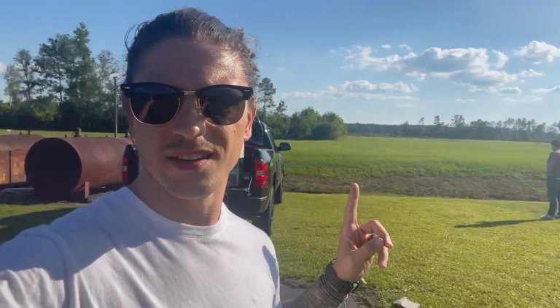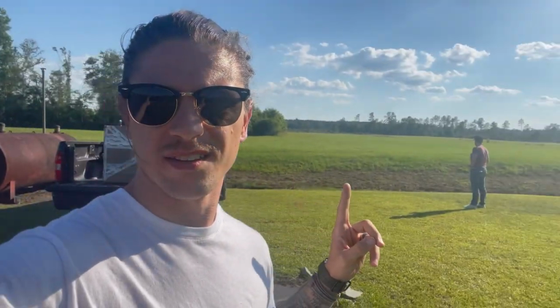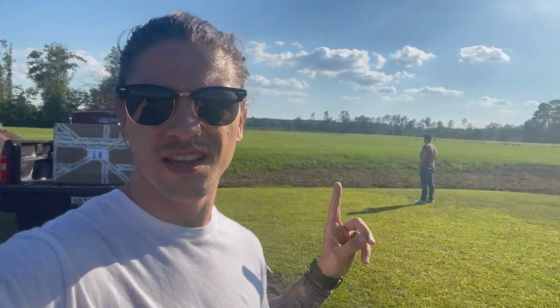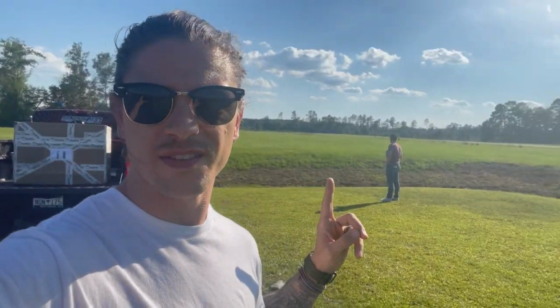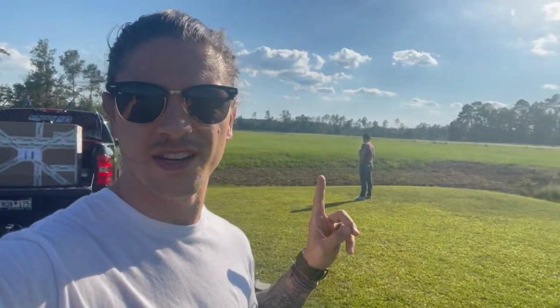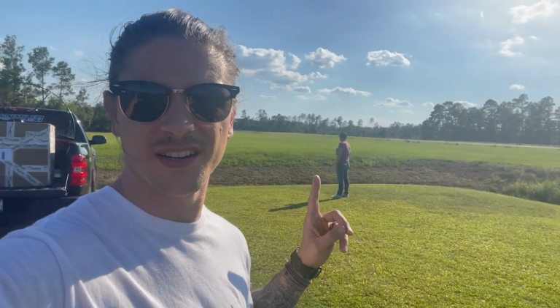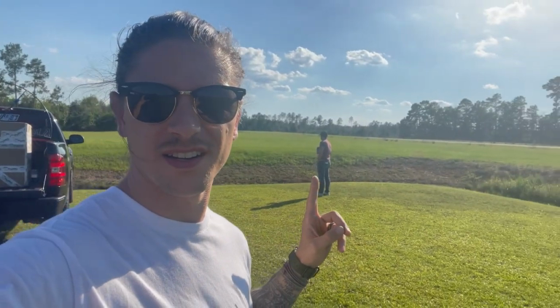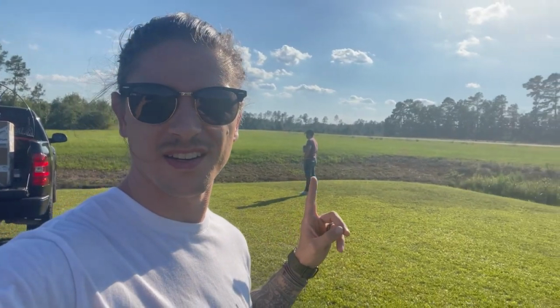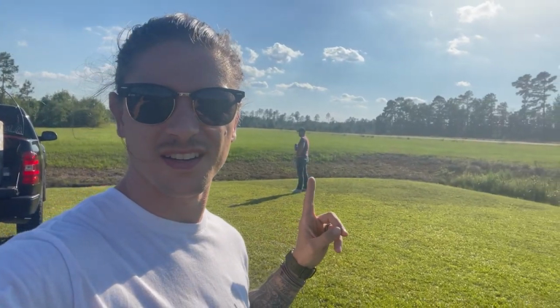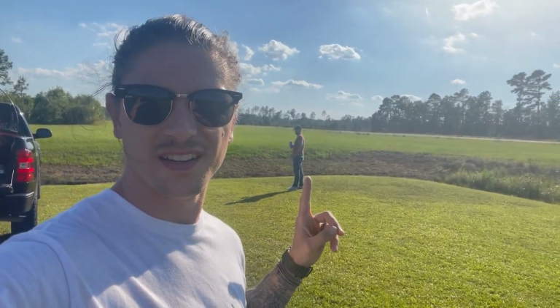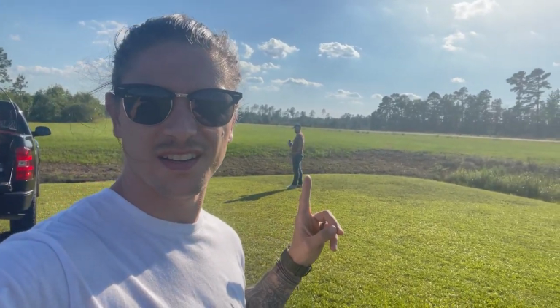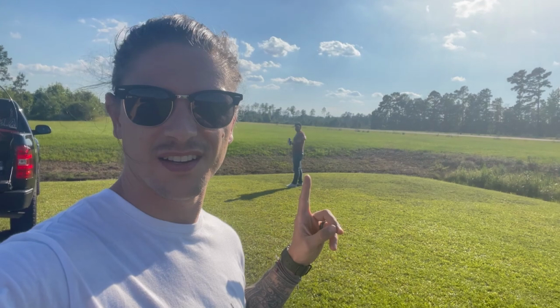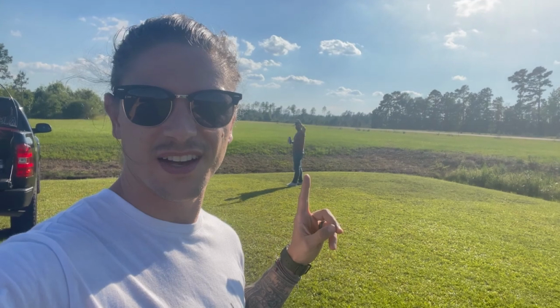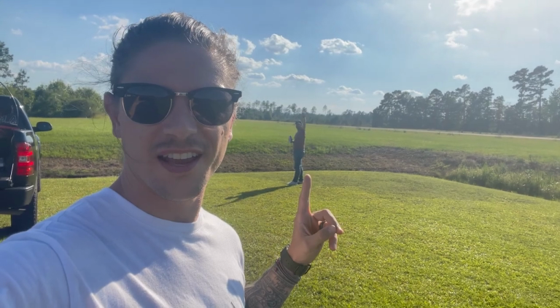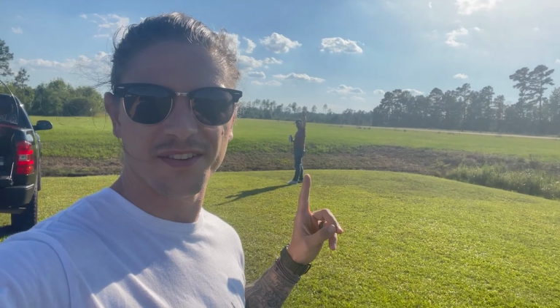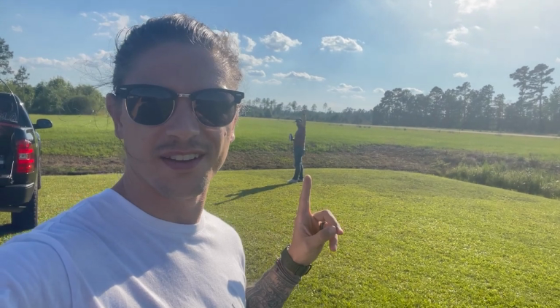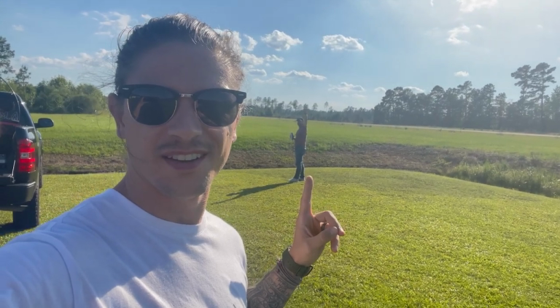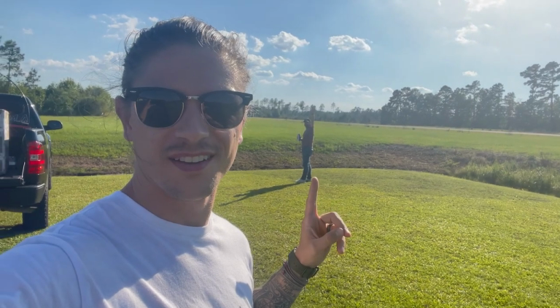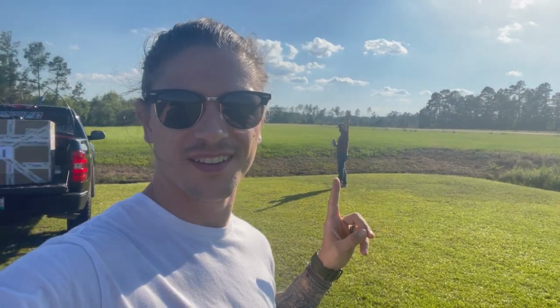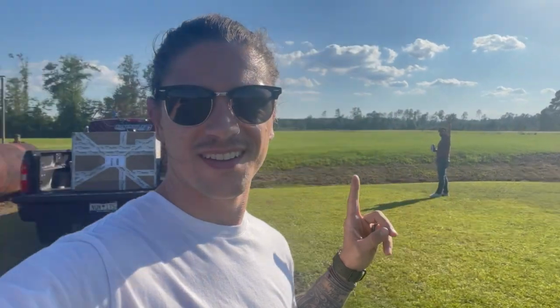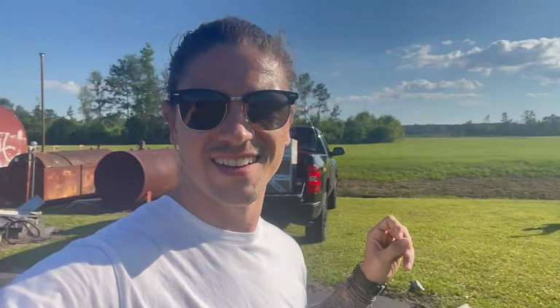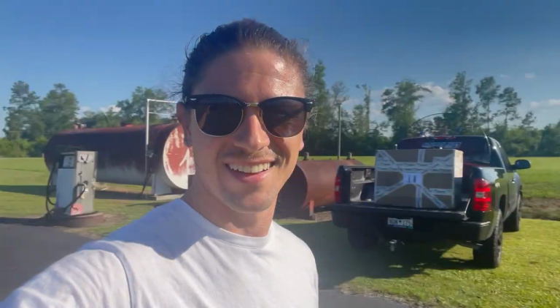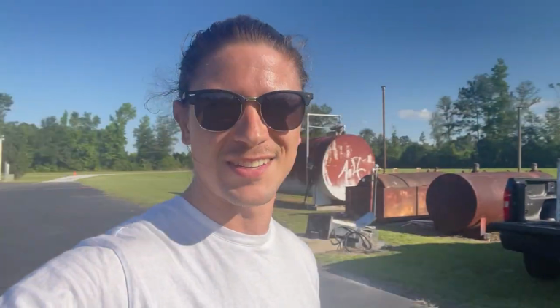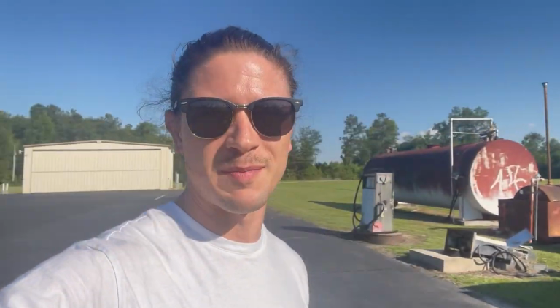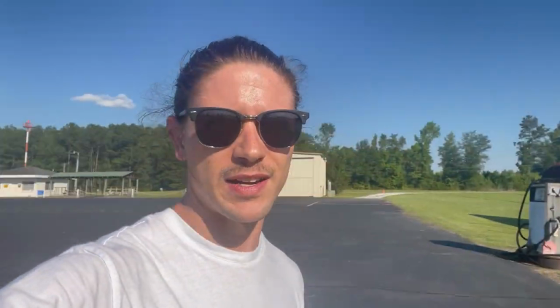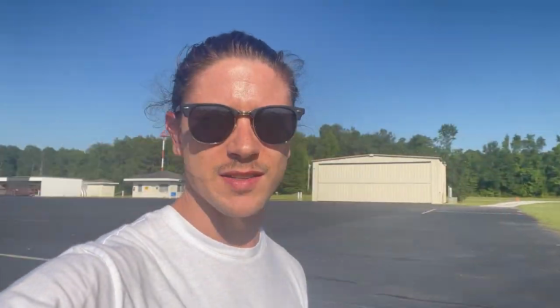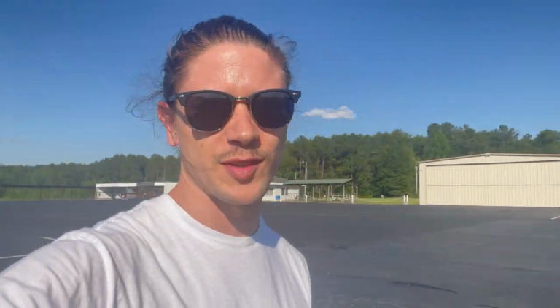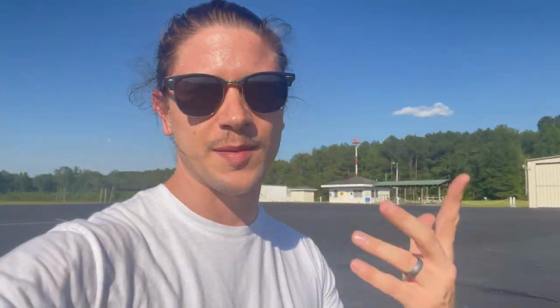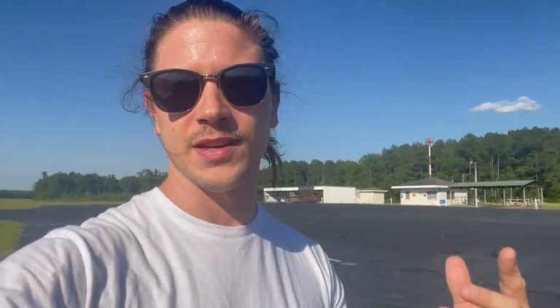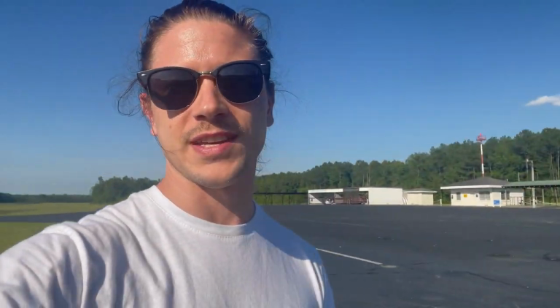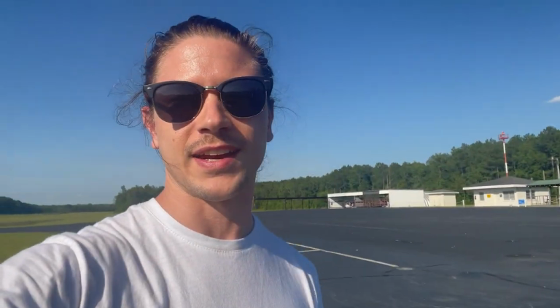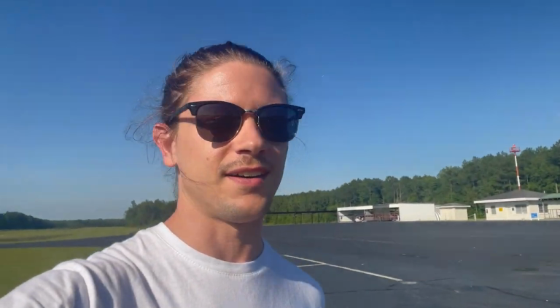Dave's here. Hi, Dave. He's my buddy — he doesn't fly, but he's hanging out.